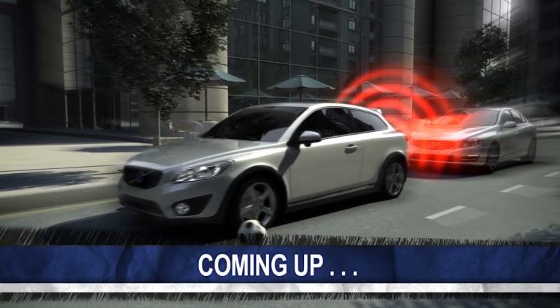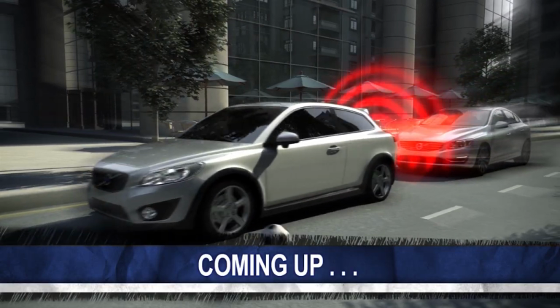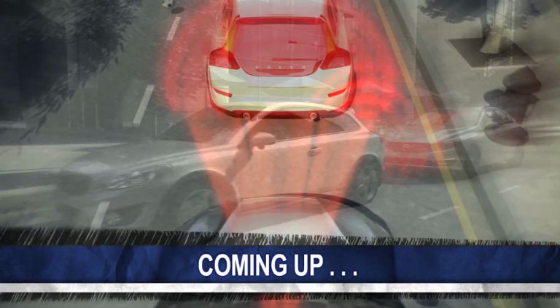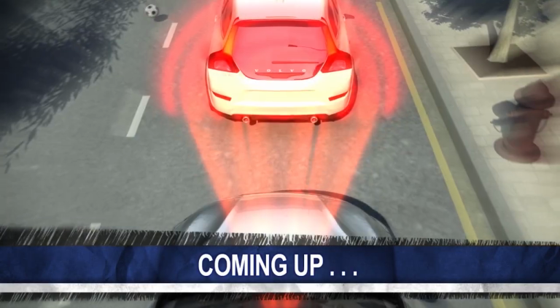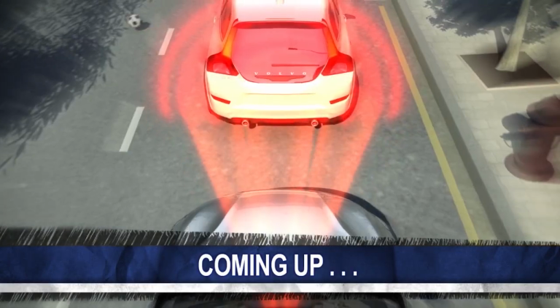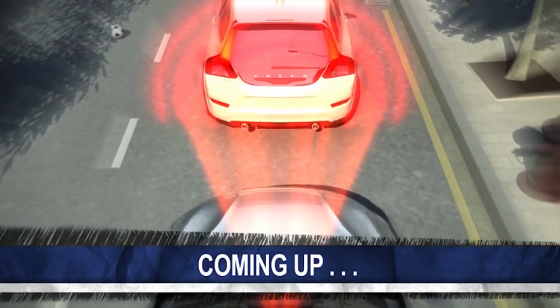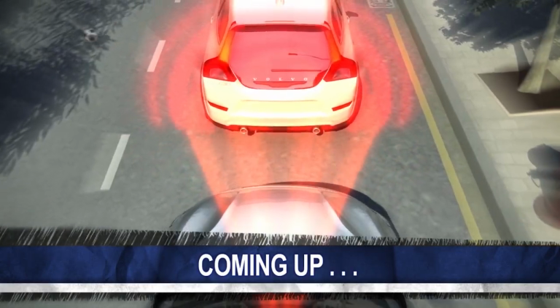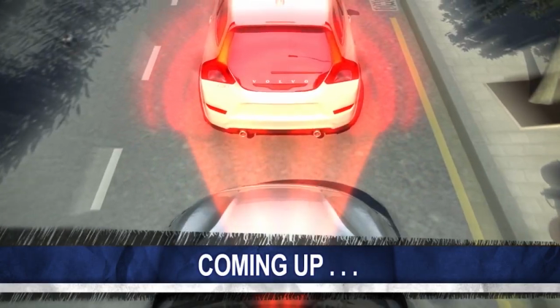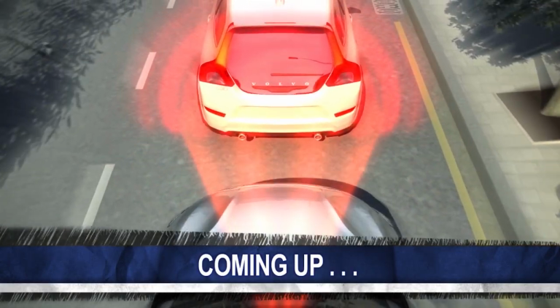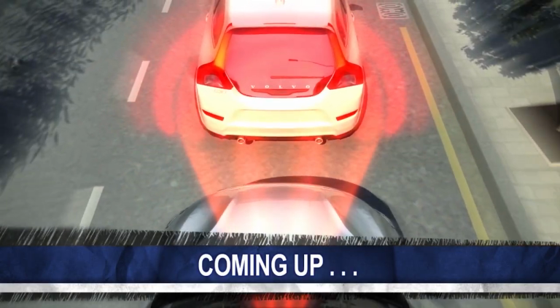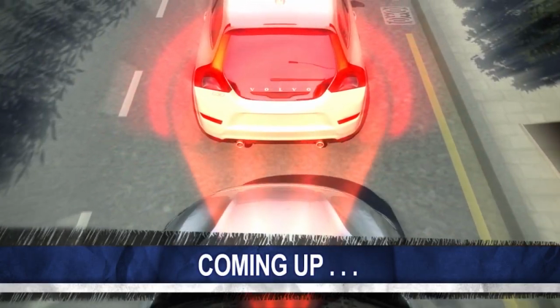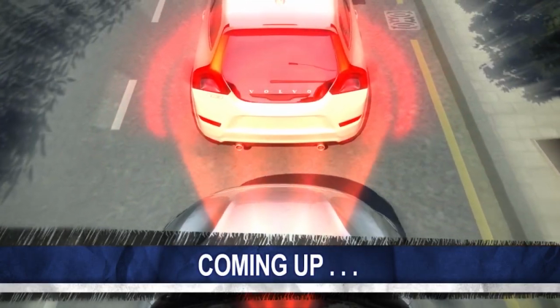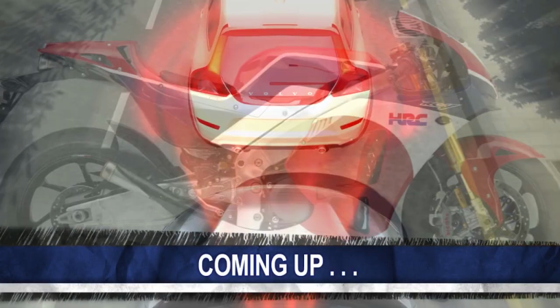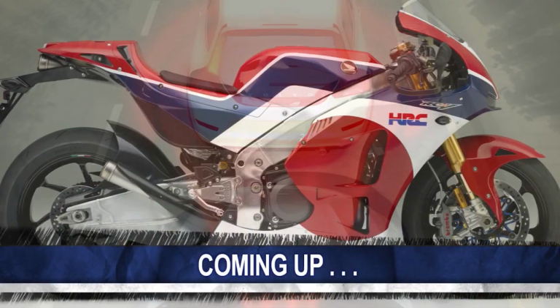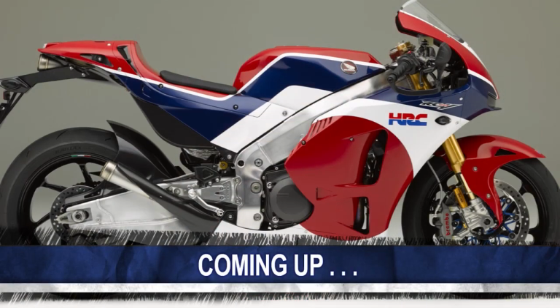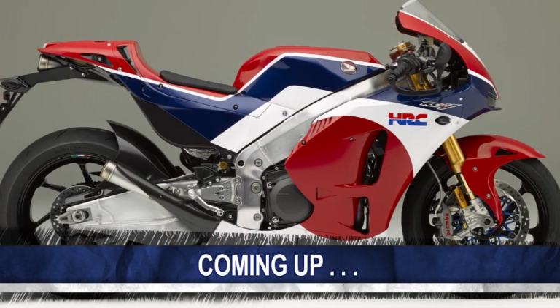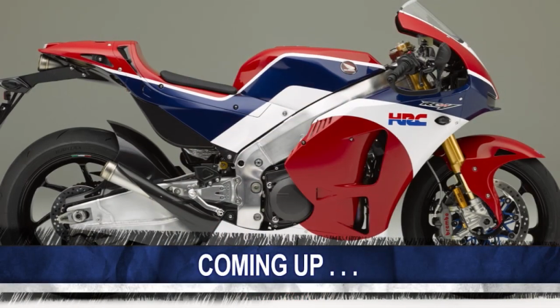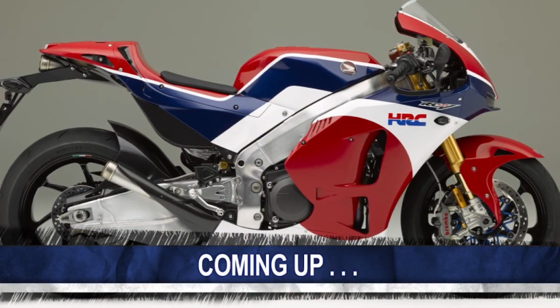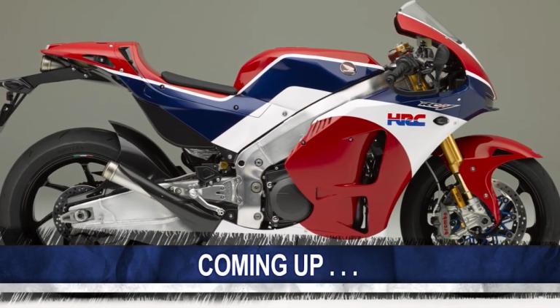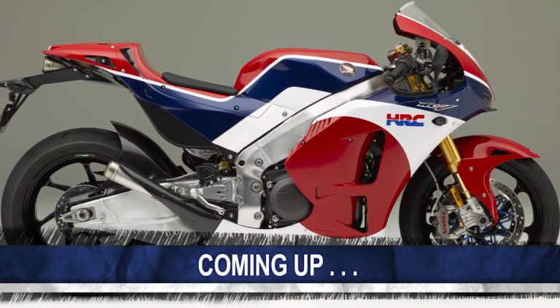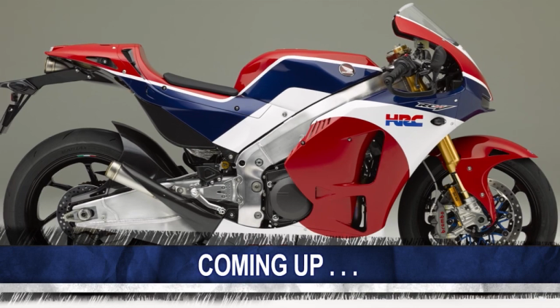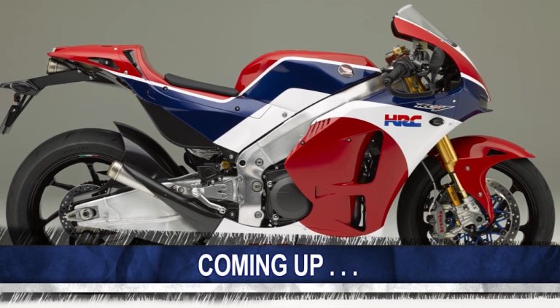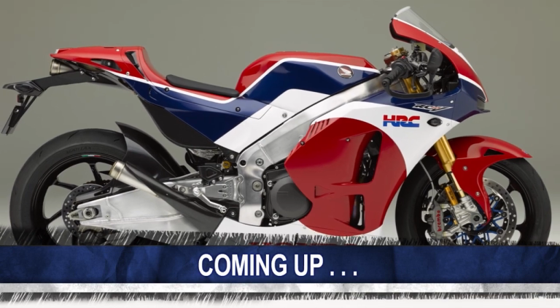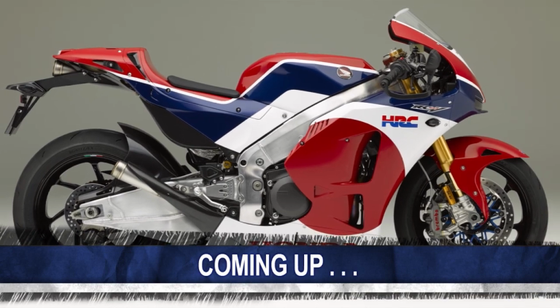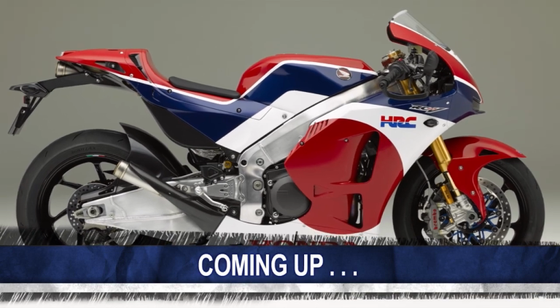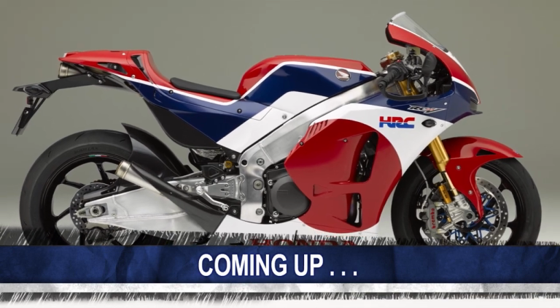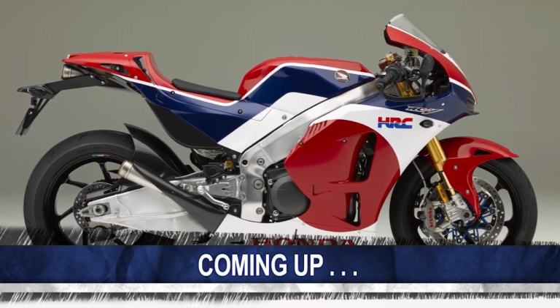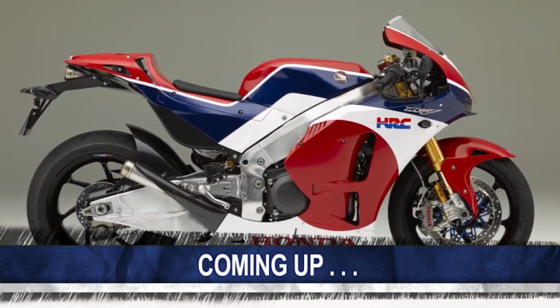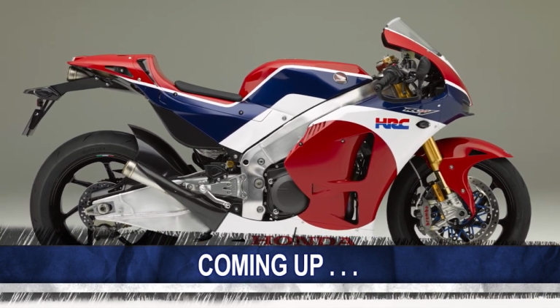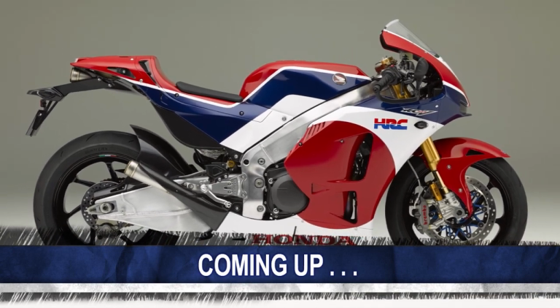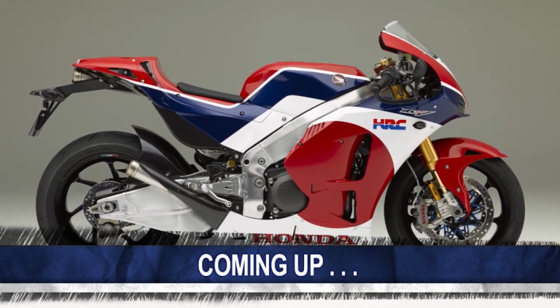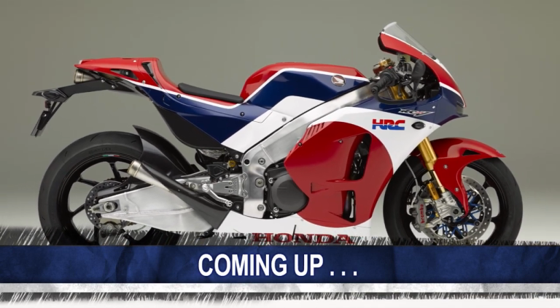Coming up next, Volvo is helping to cut accident claims, and Honda introduces a new rocket ship on two wheels.